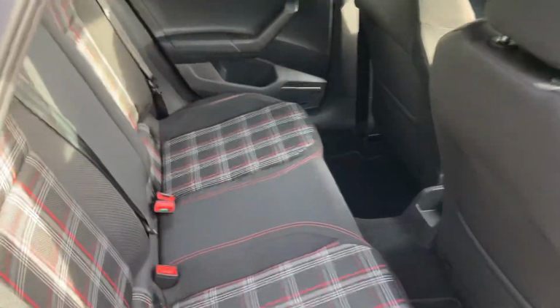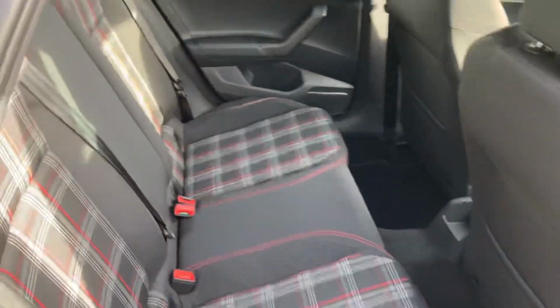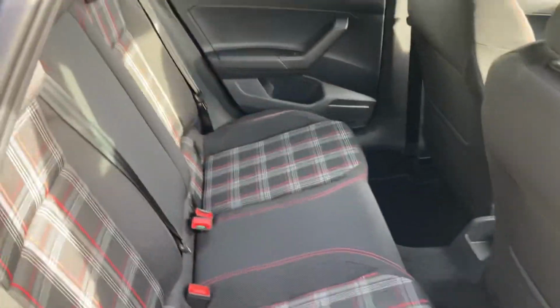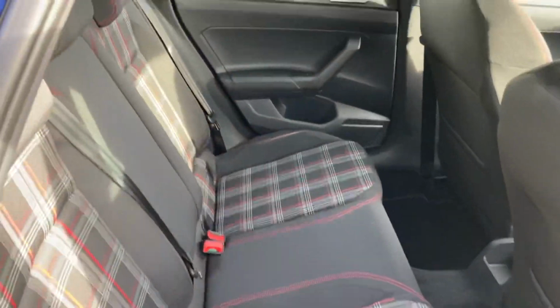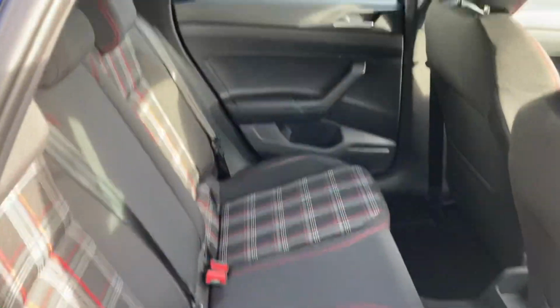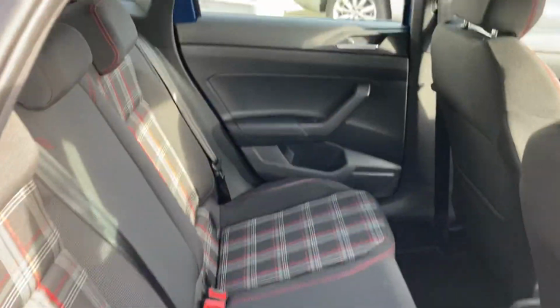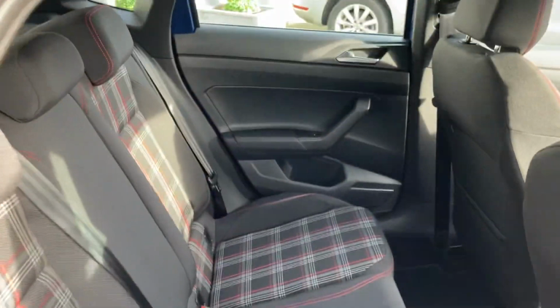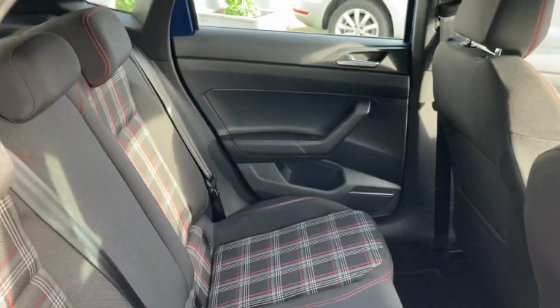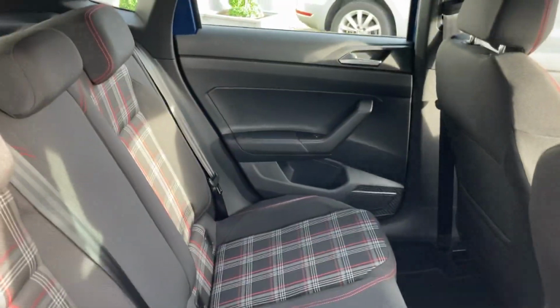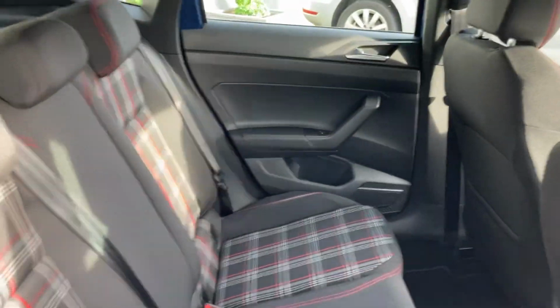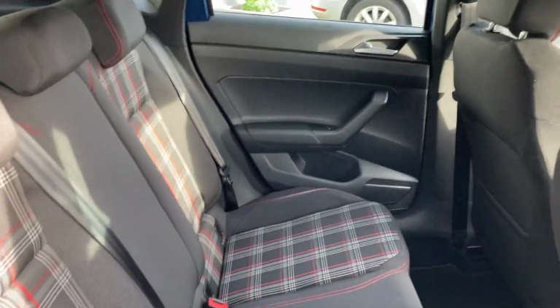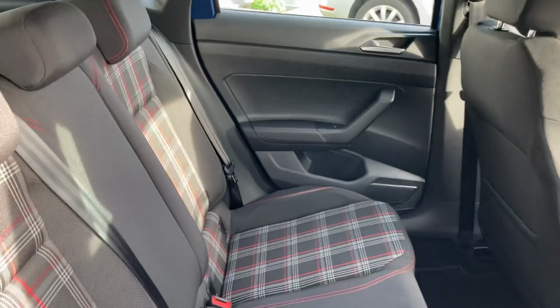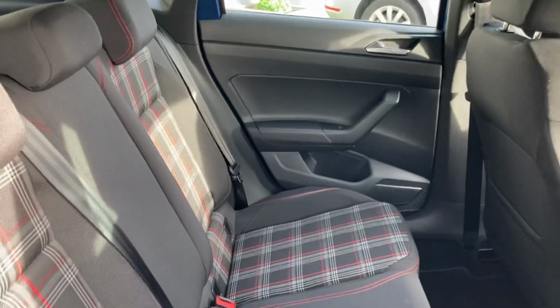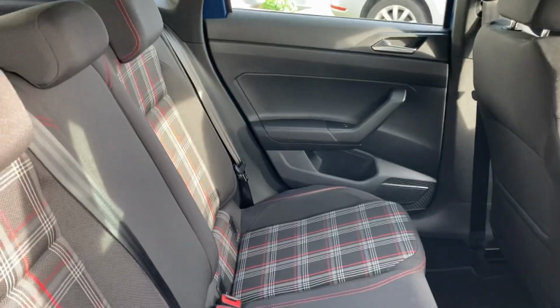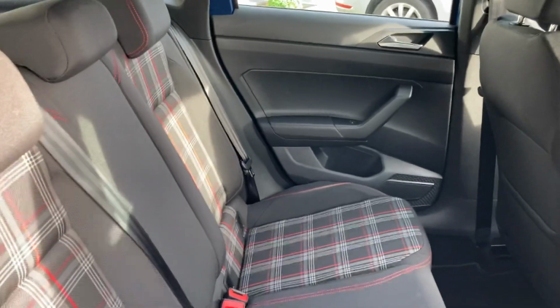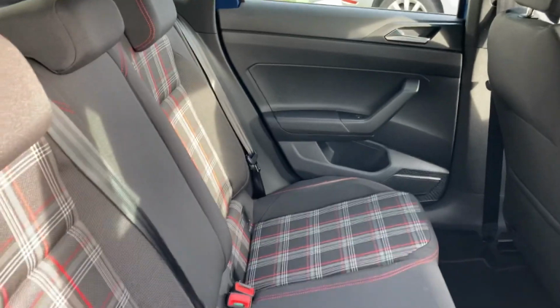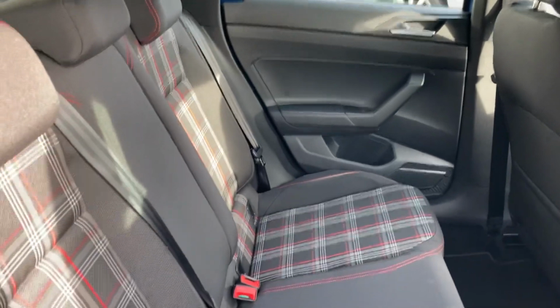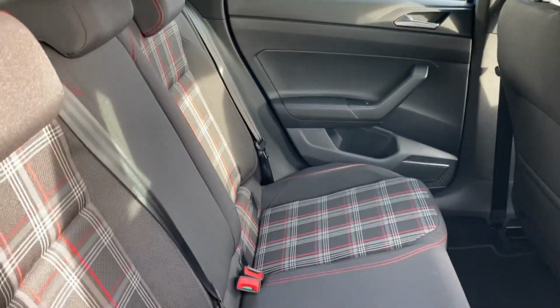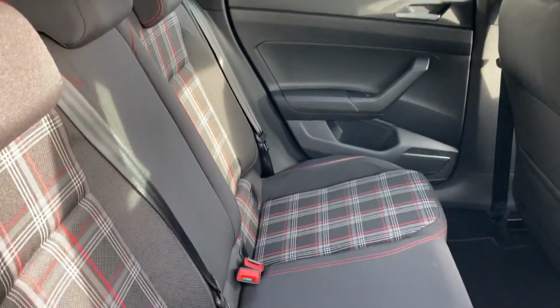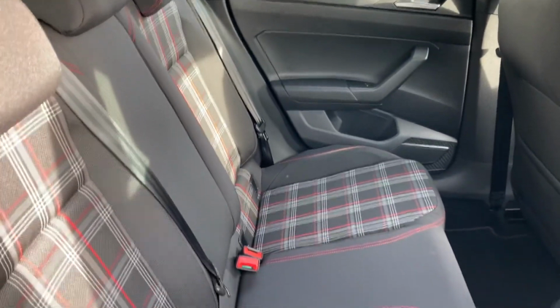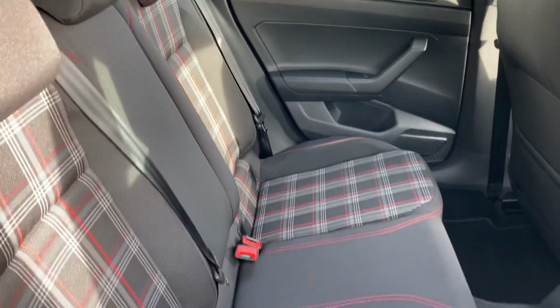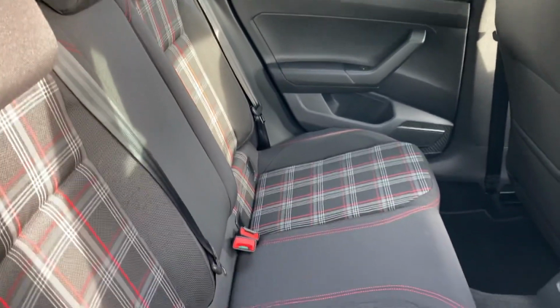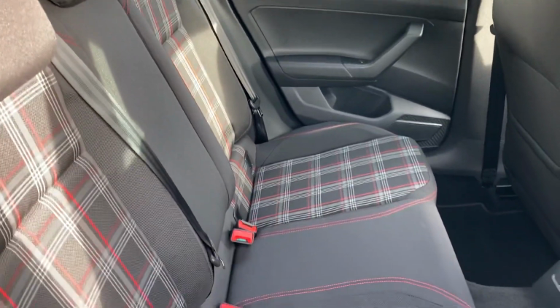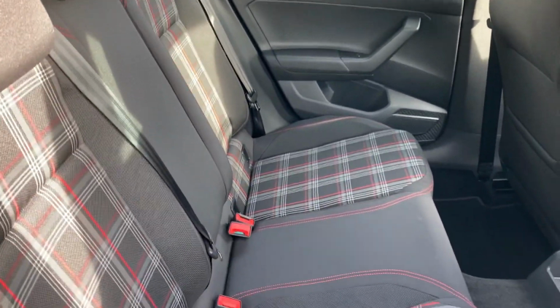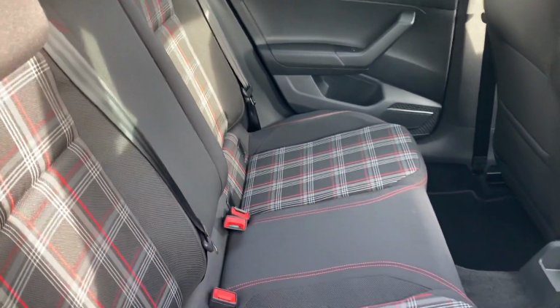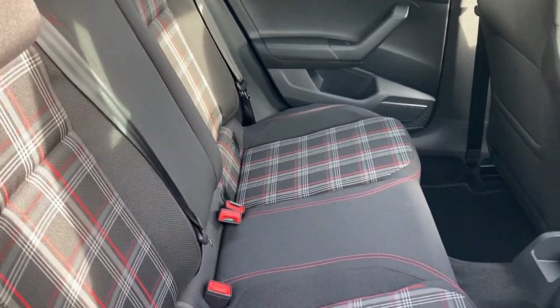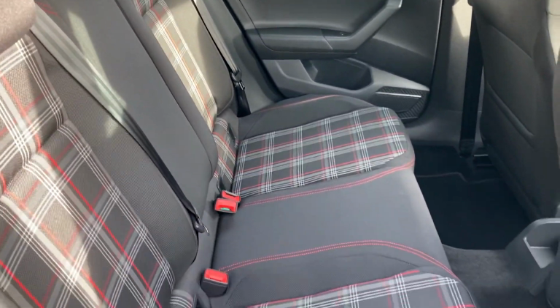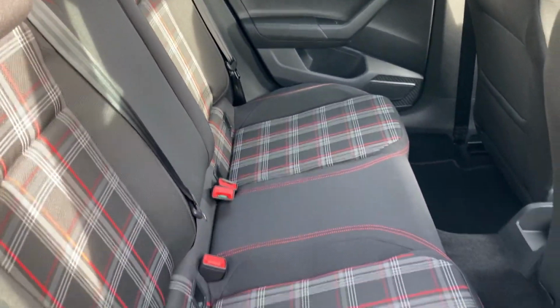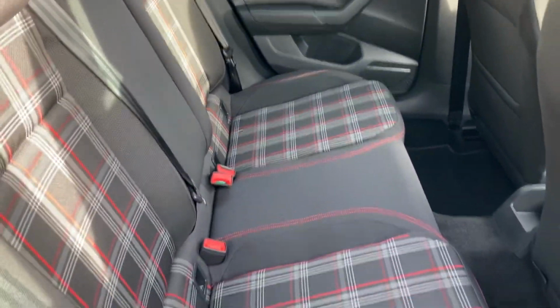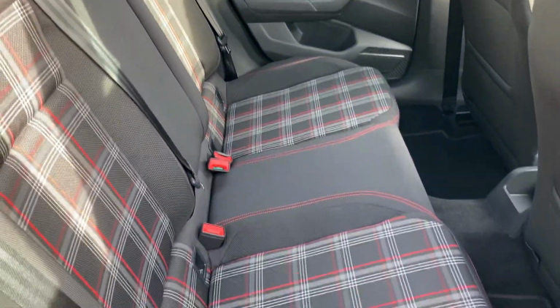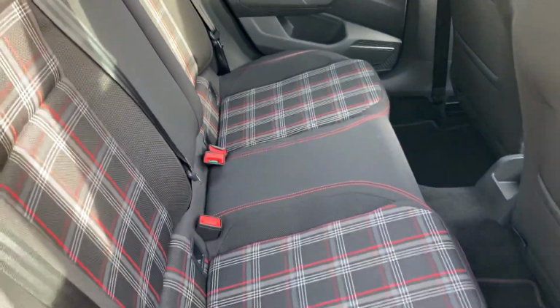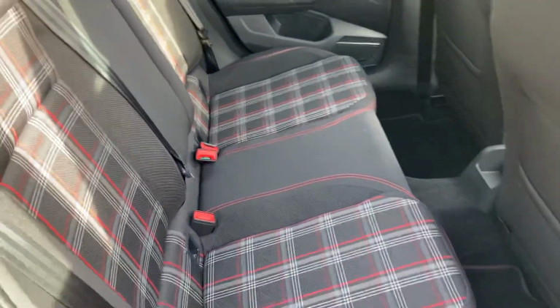And then that is the back — loads of room in the back if you wanted to put passengers, children, etc. in there.